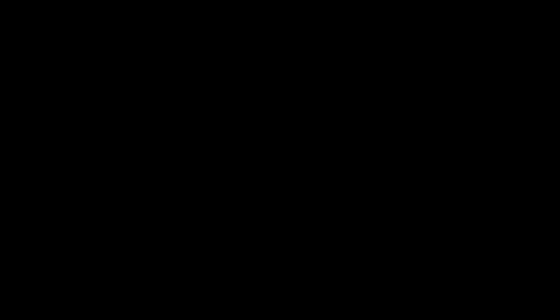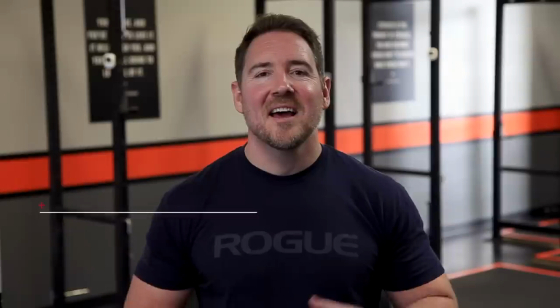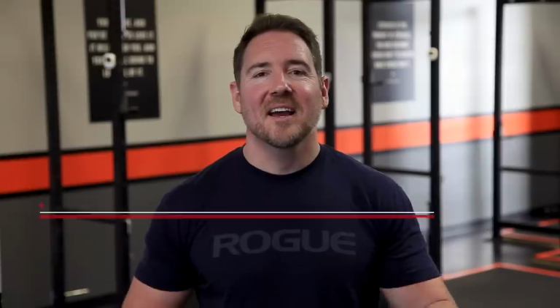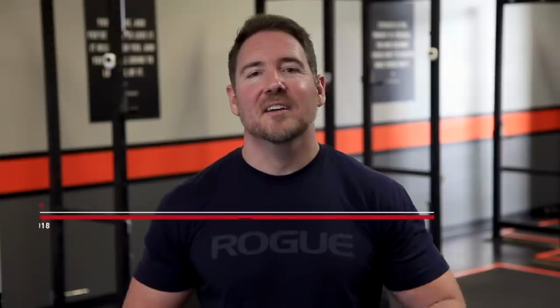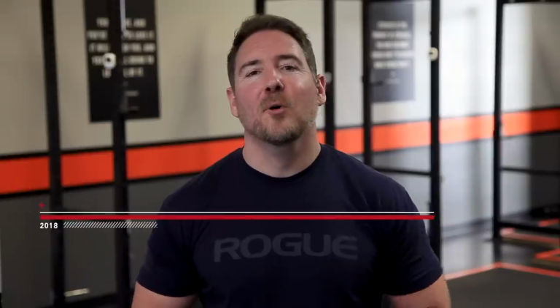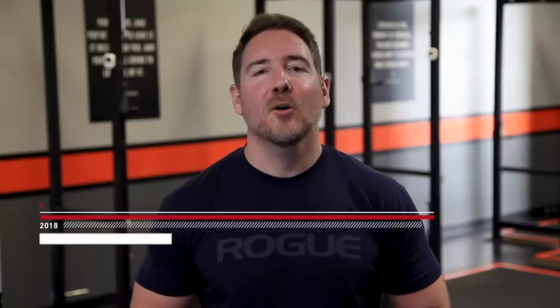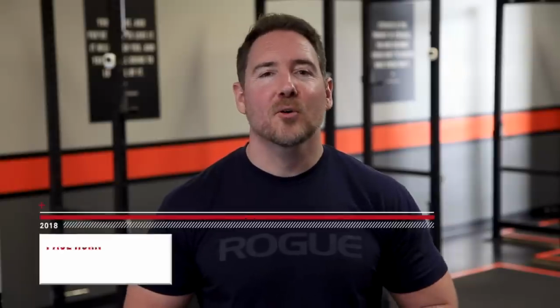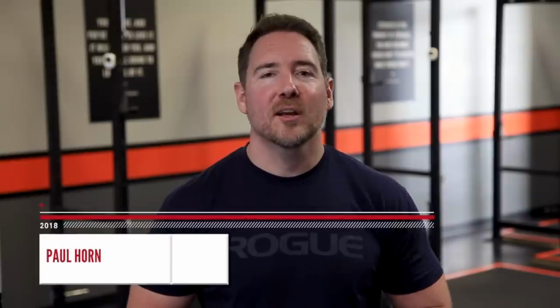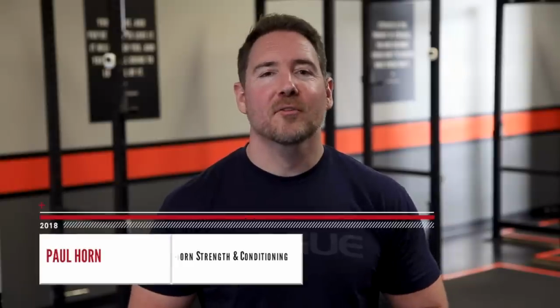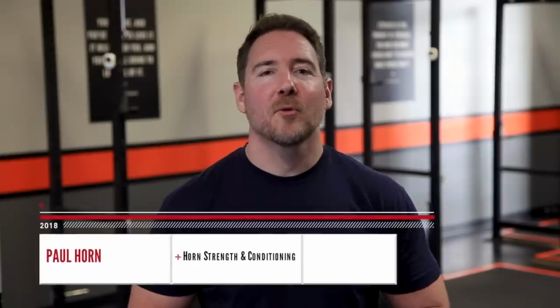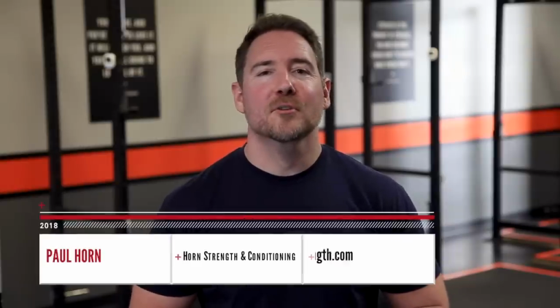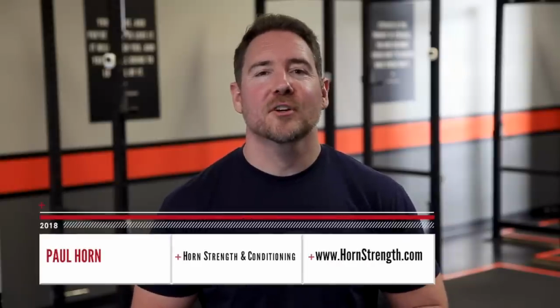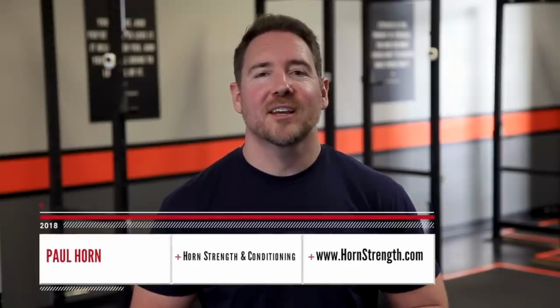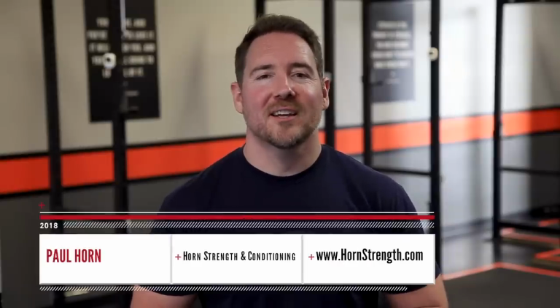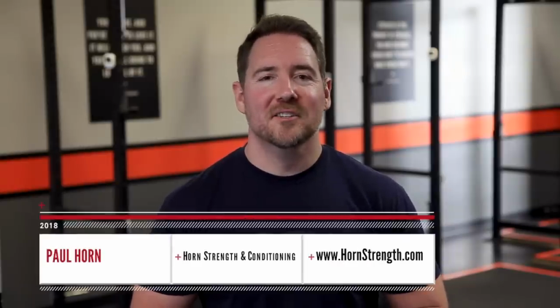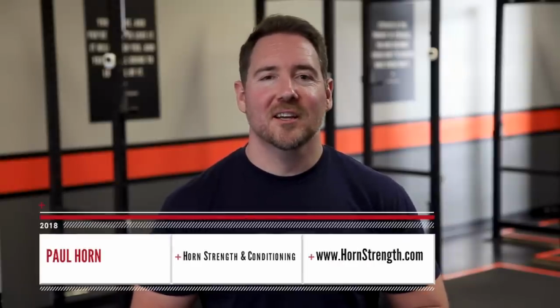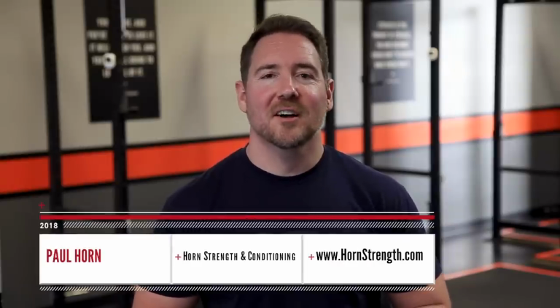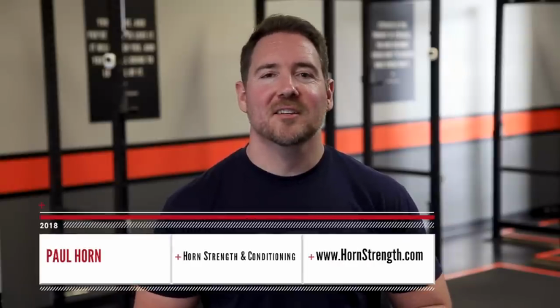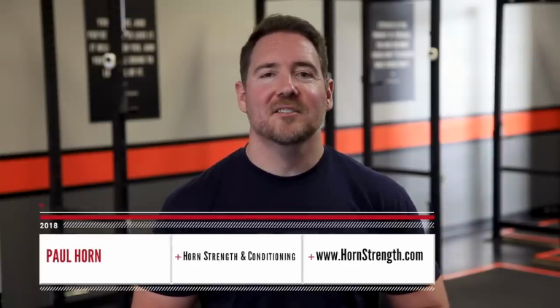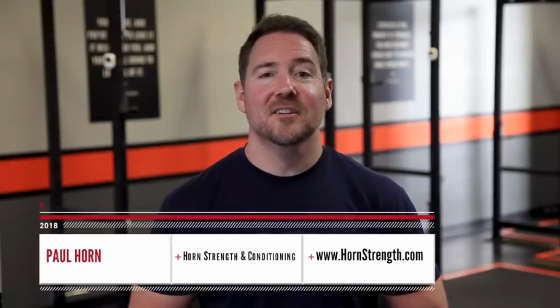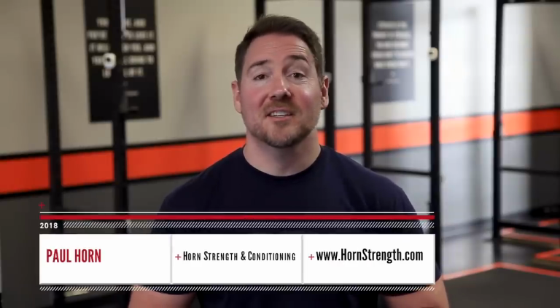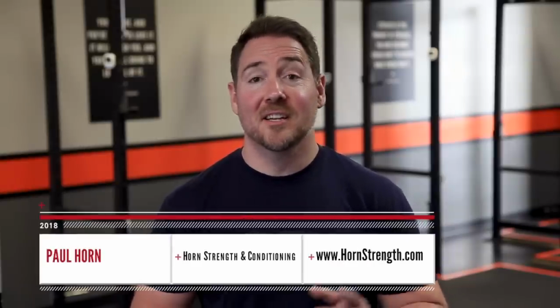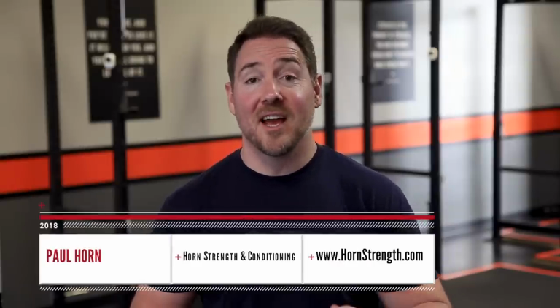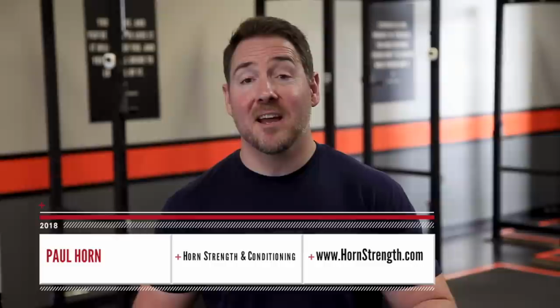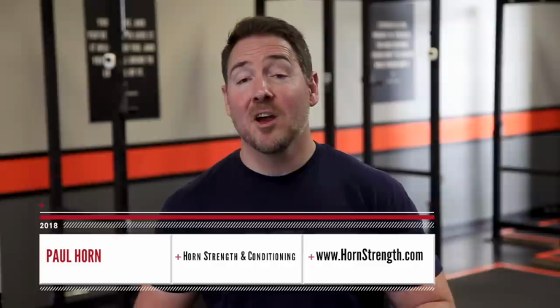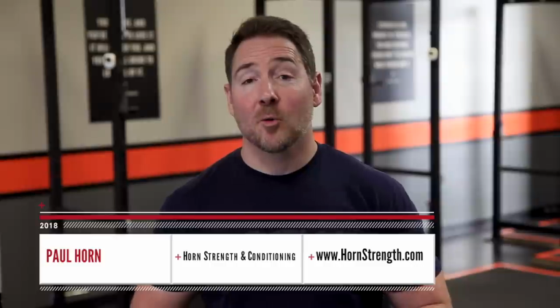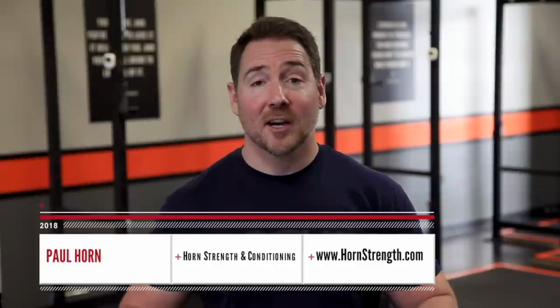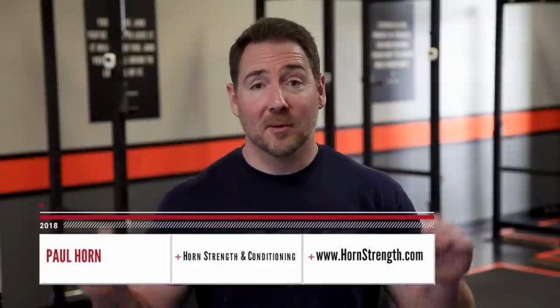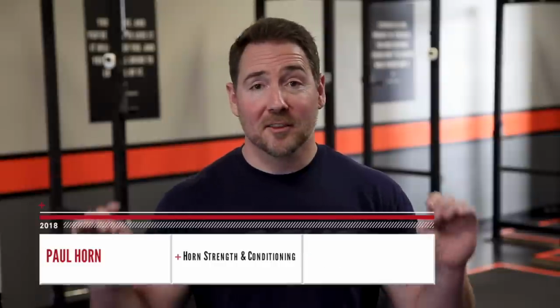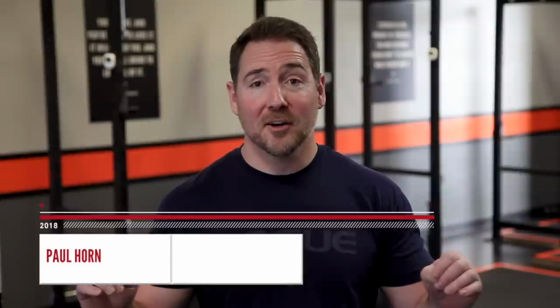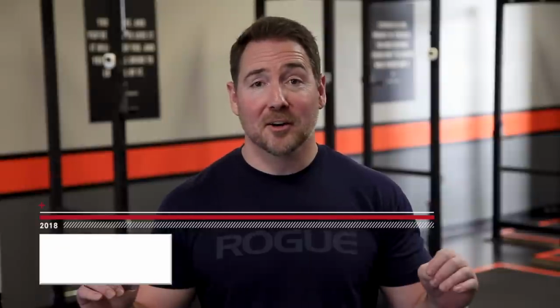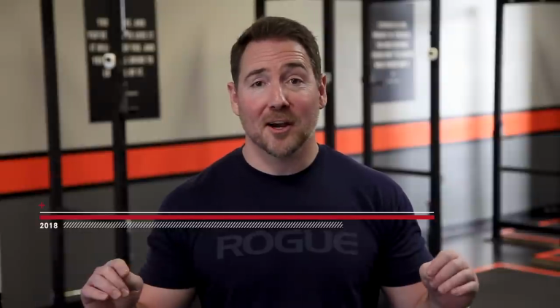Hey guys, Paul Horn here from Horn Strength and Conditioning in Los Angeles, and today we're talking about the hook grip.